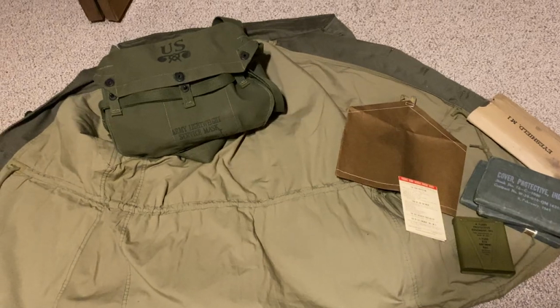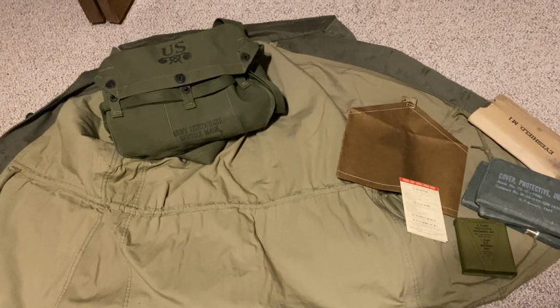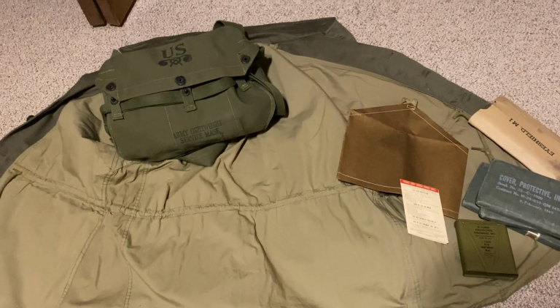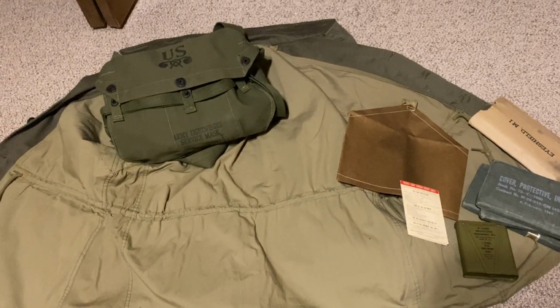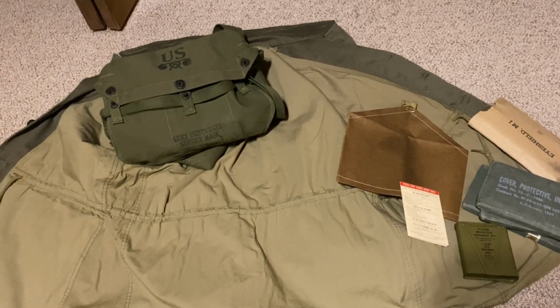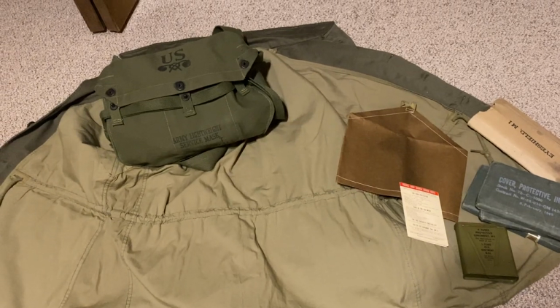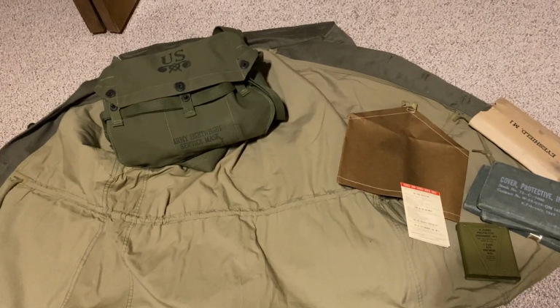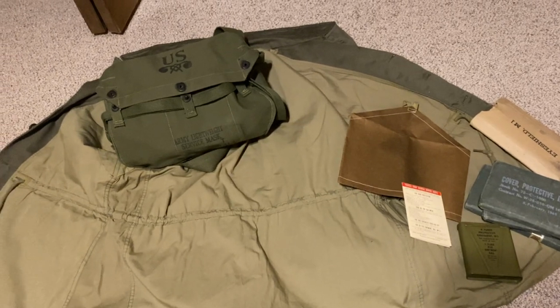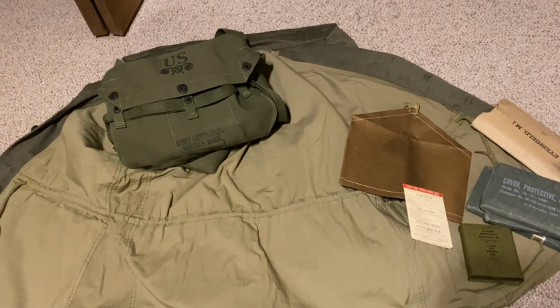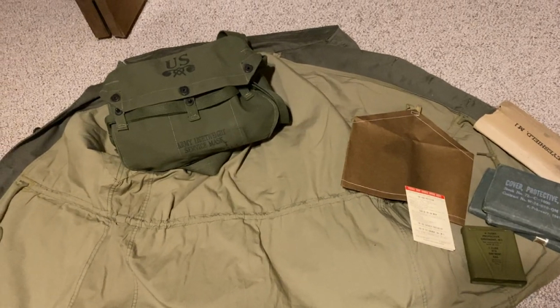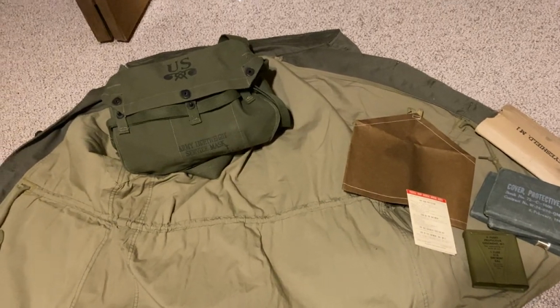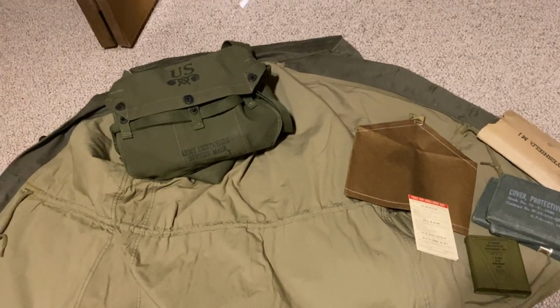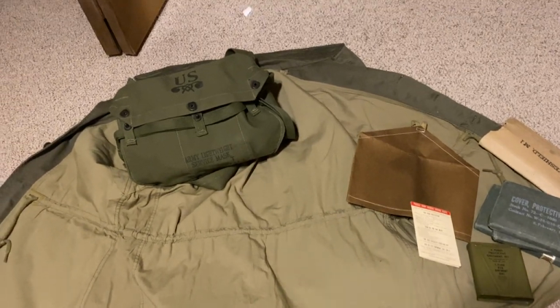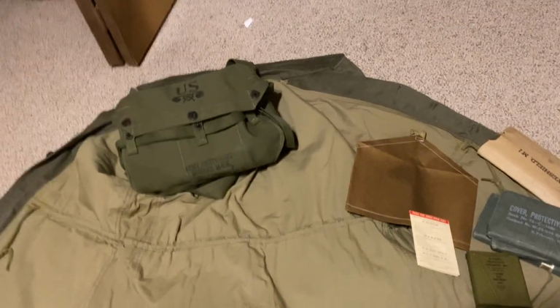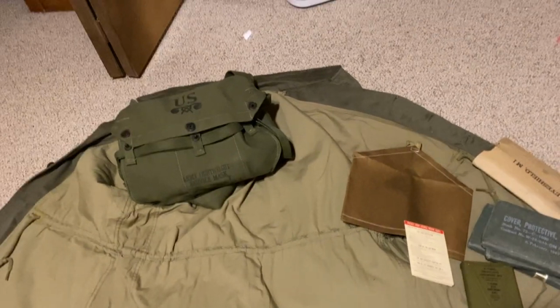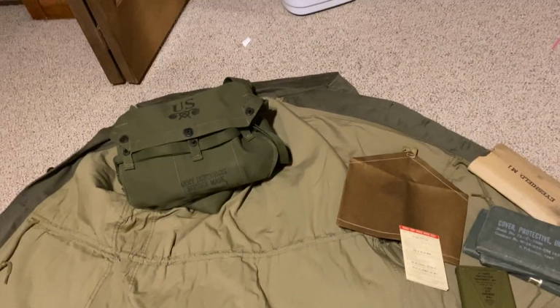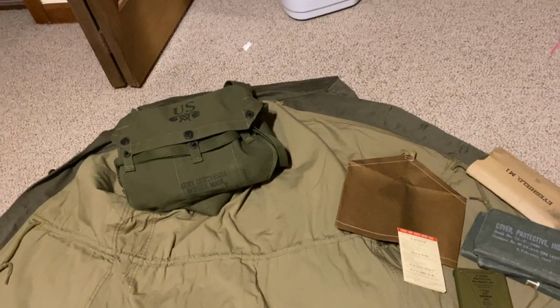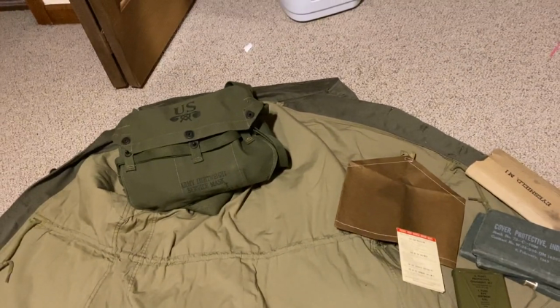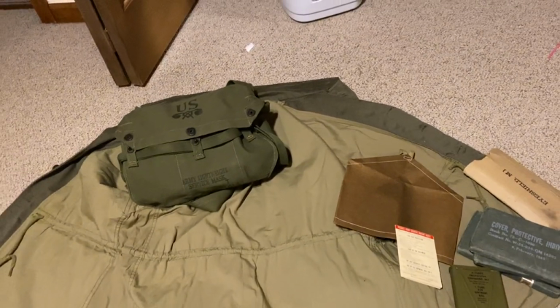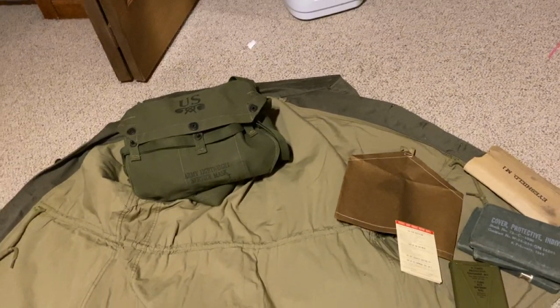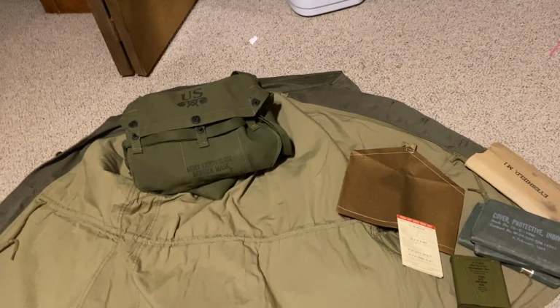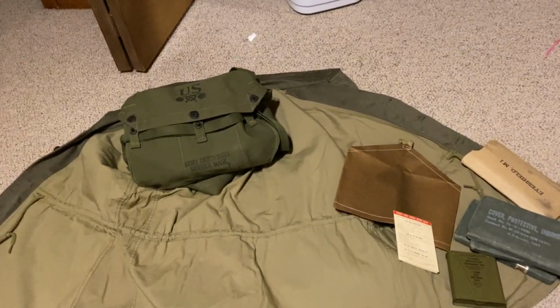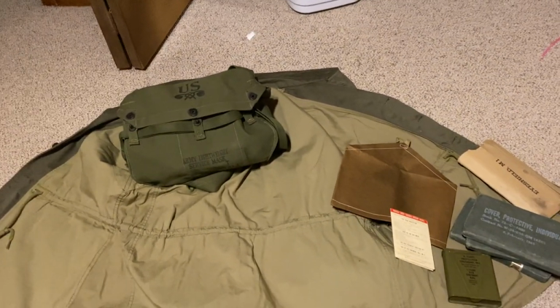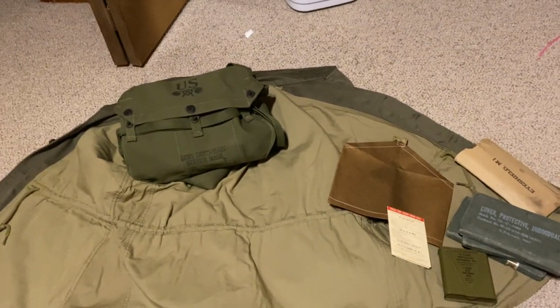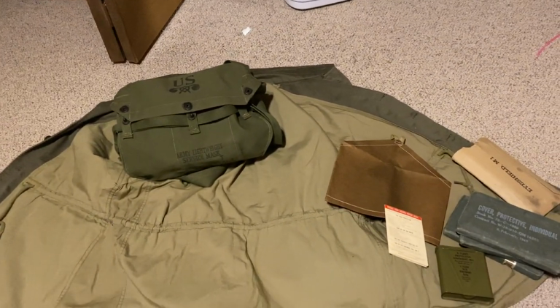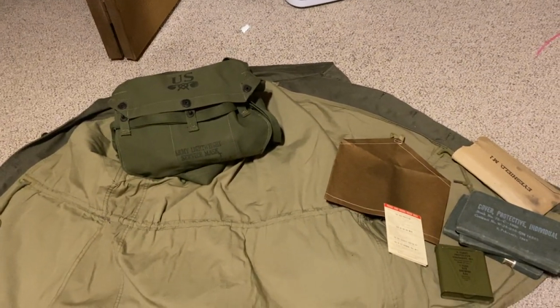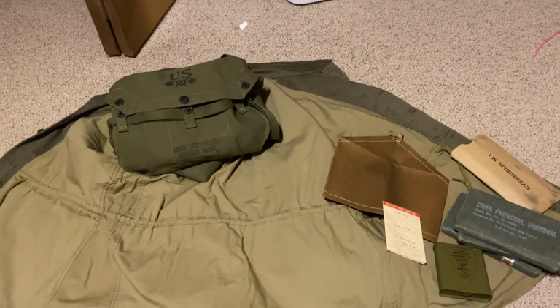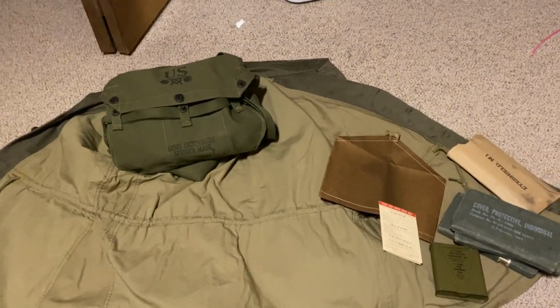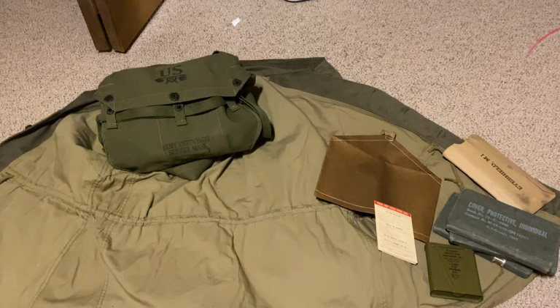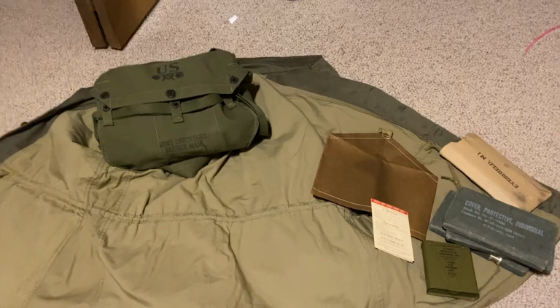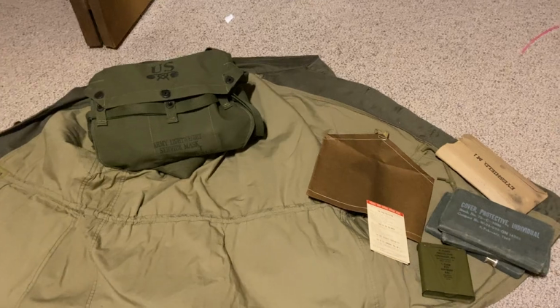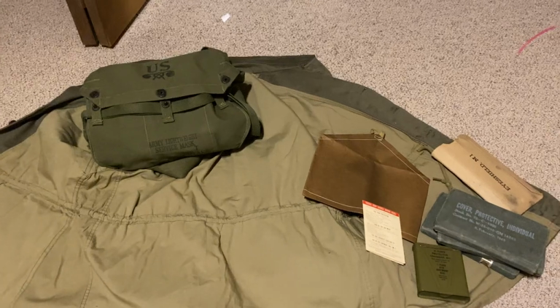Hey guys, Eagles here, and today I'm going to be showing you how to pack a lightweight gas mask.